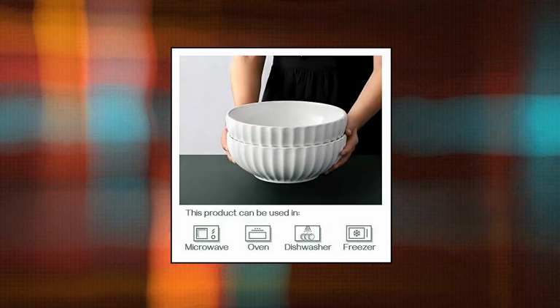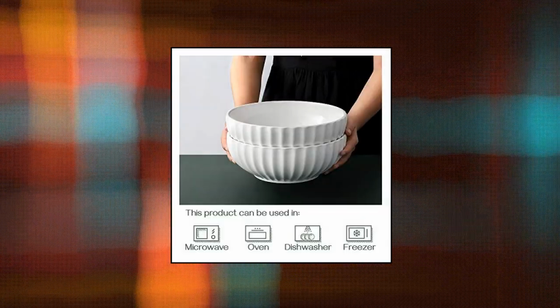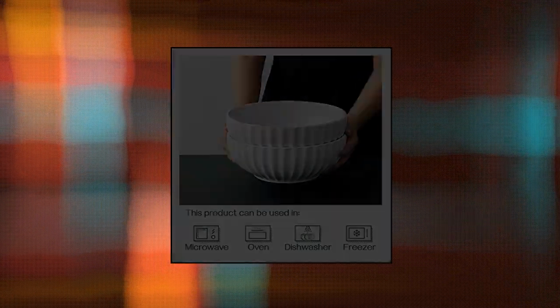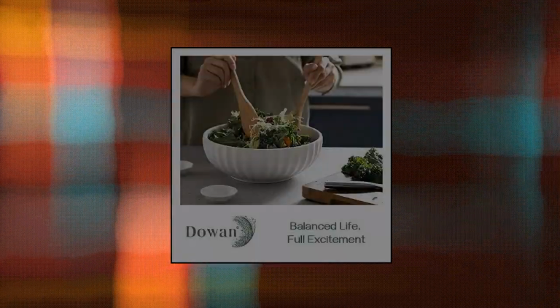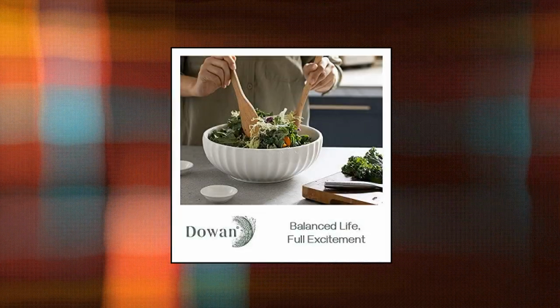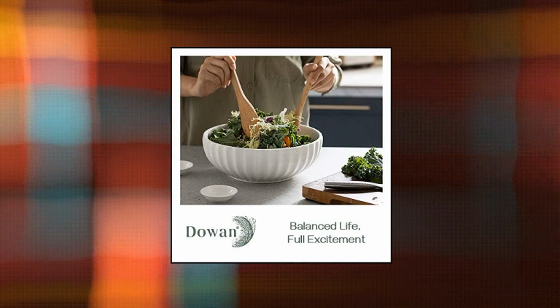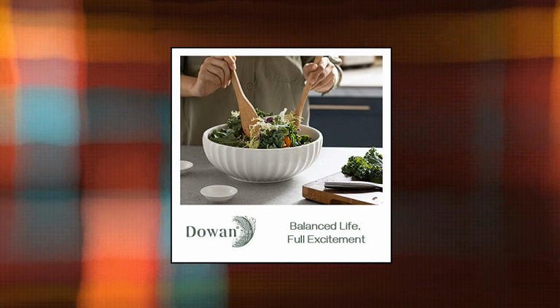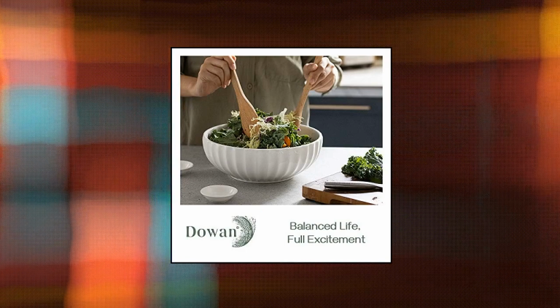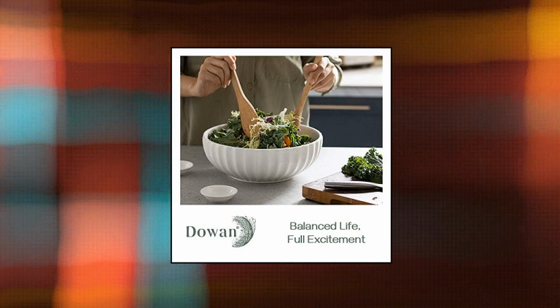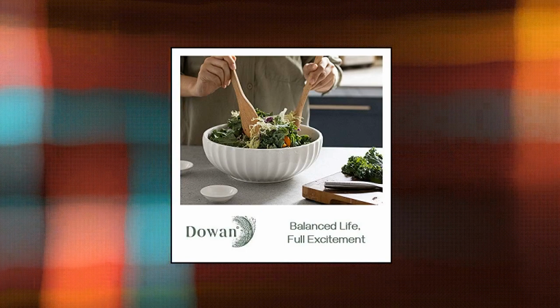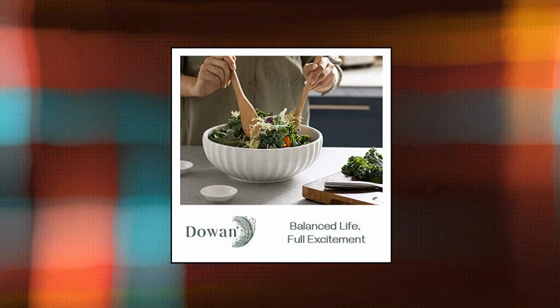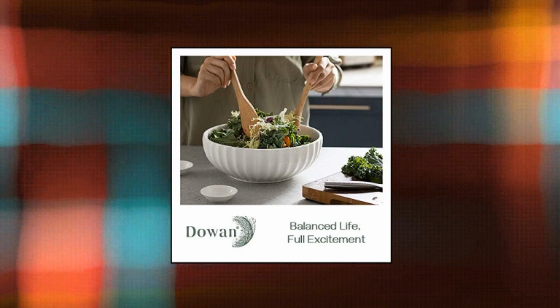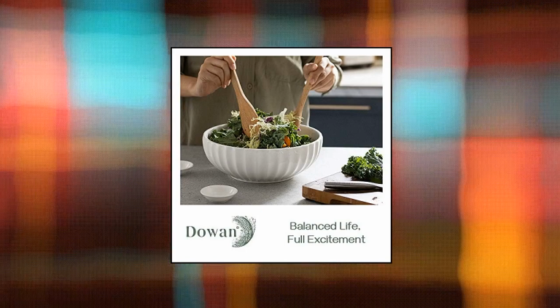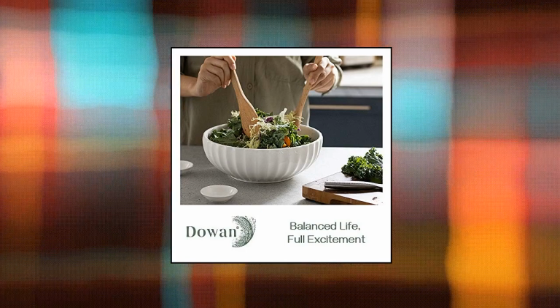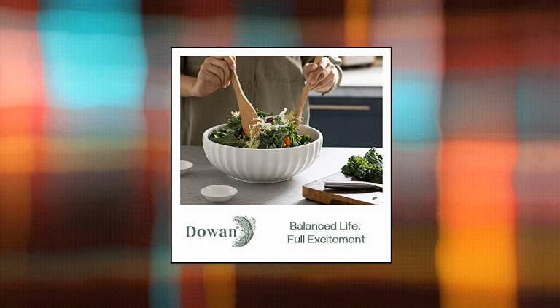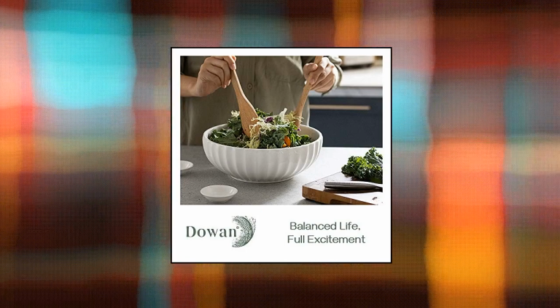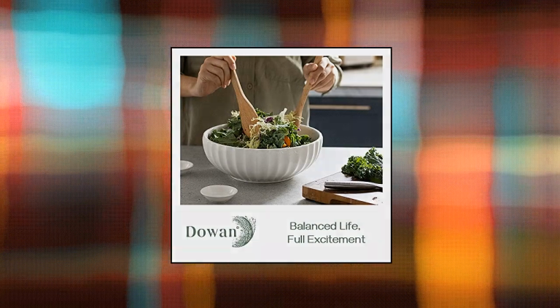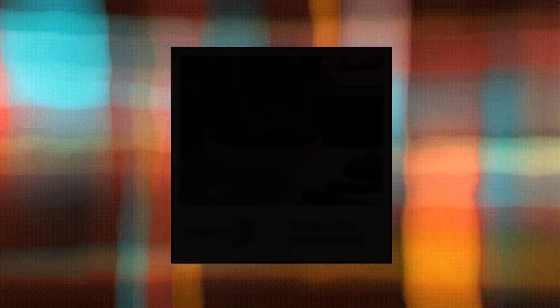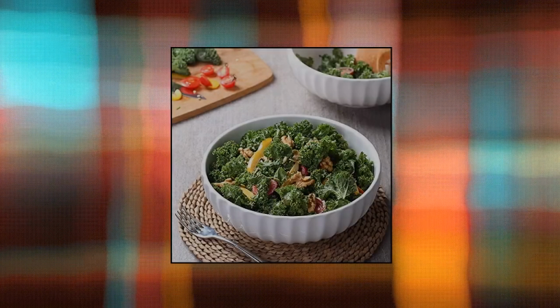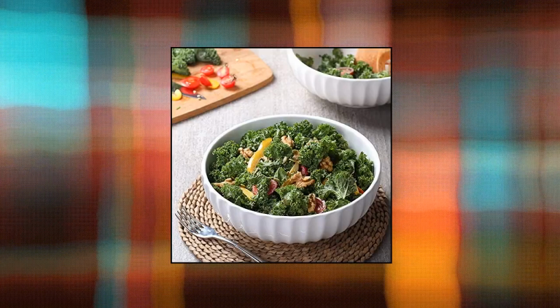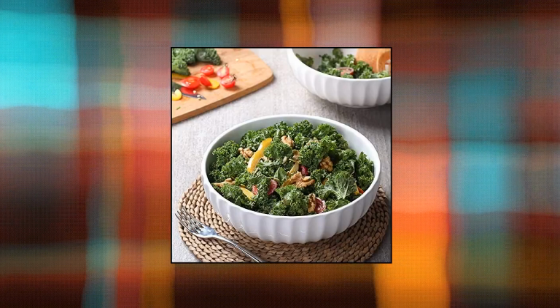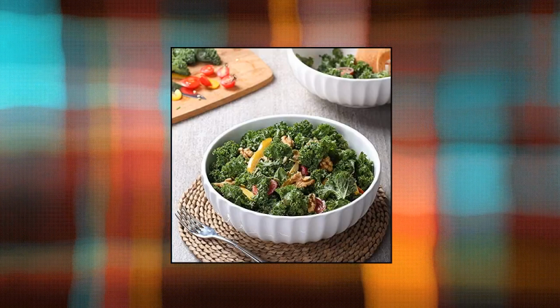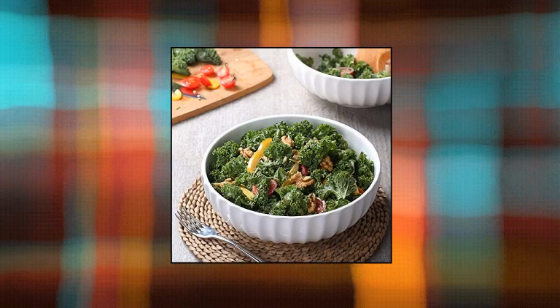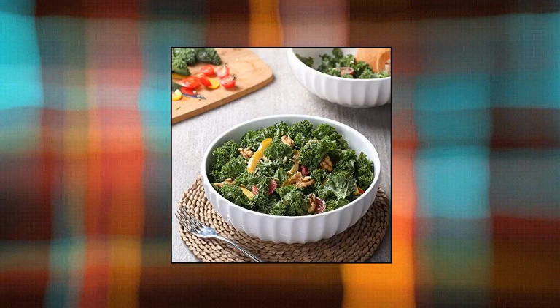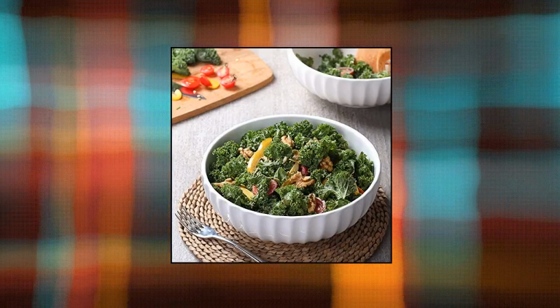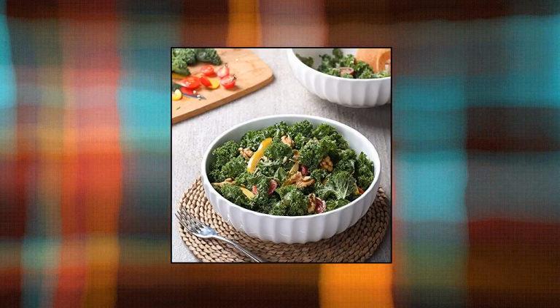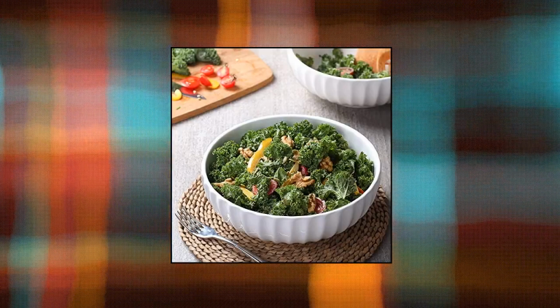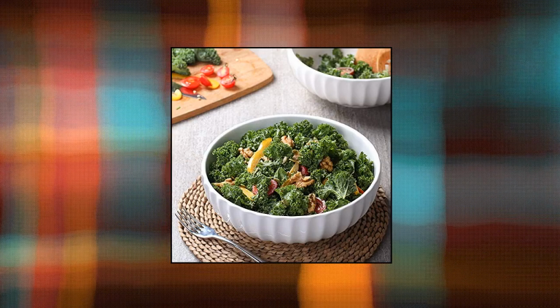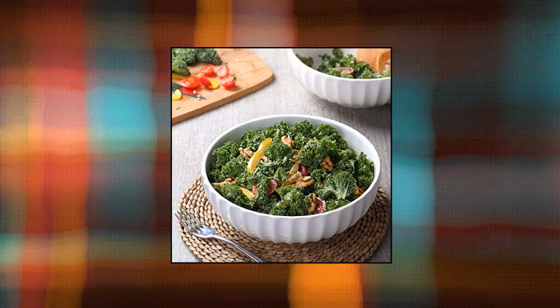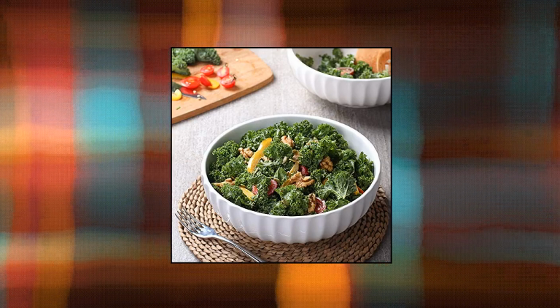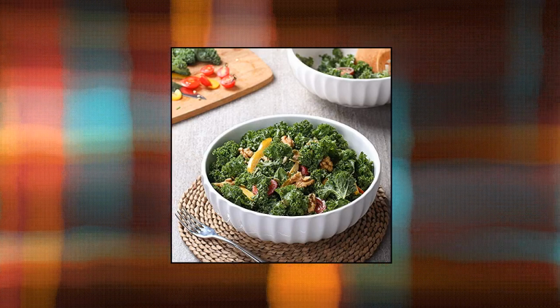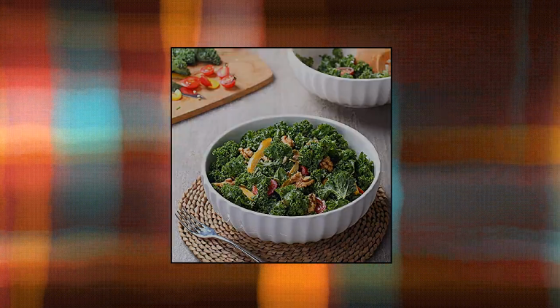Elegant design — the pumpkin-like design of these serving bowls ensures a timeless beauty, and the simple and classic white bowls go well with other tableware.